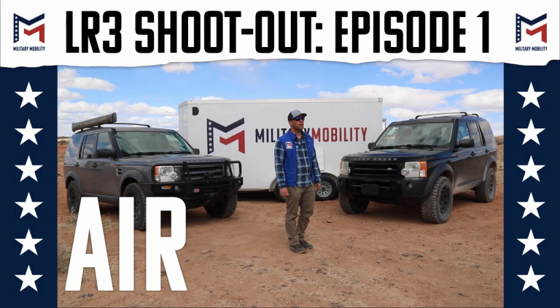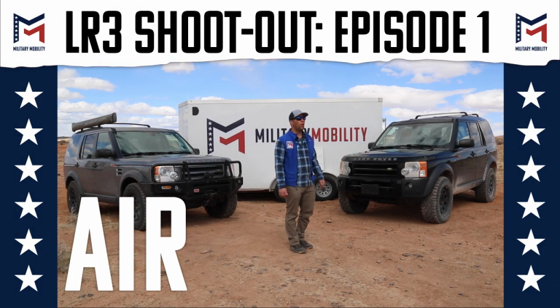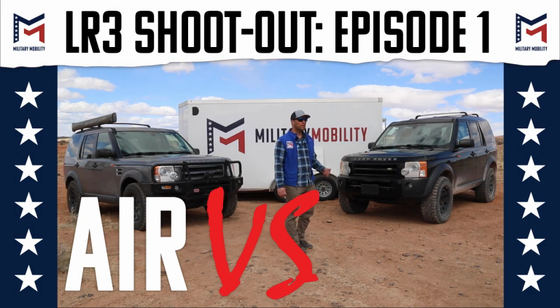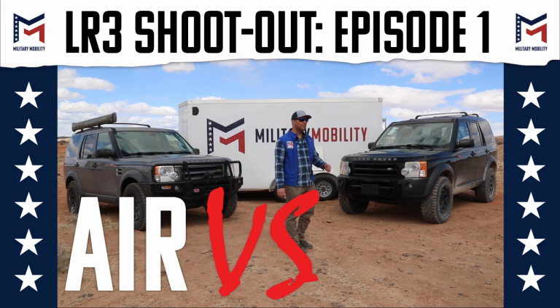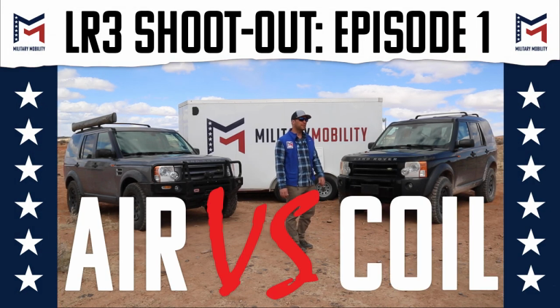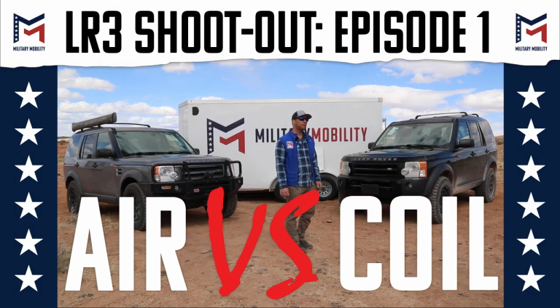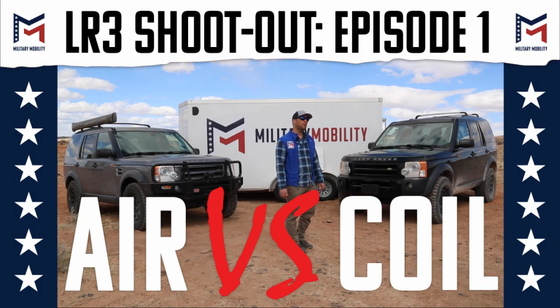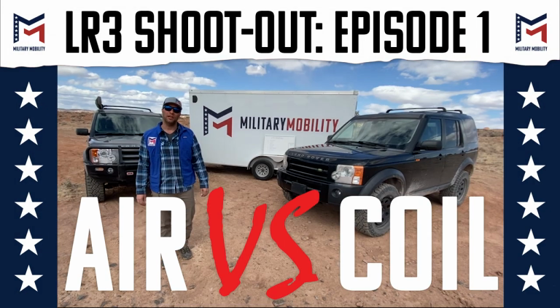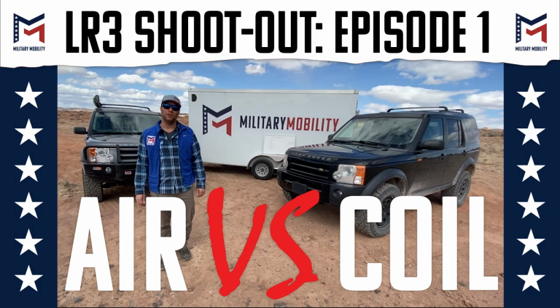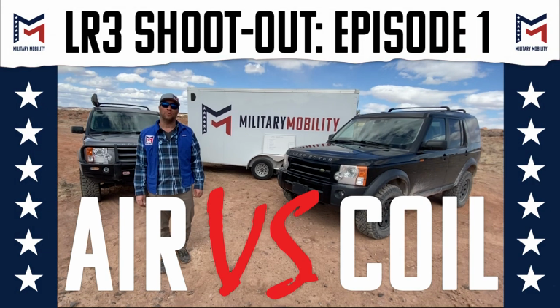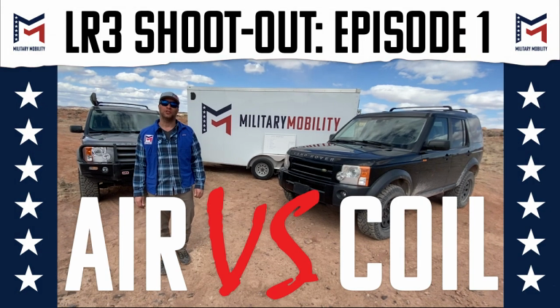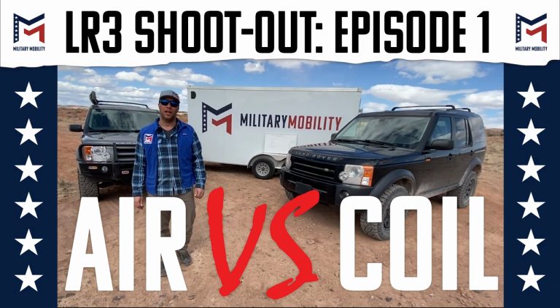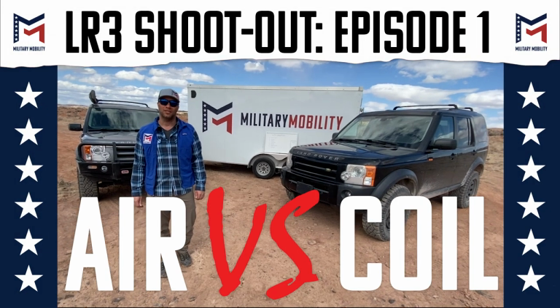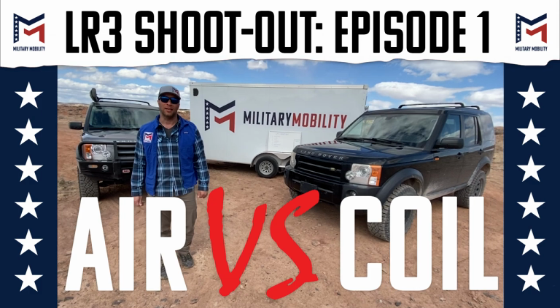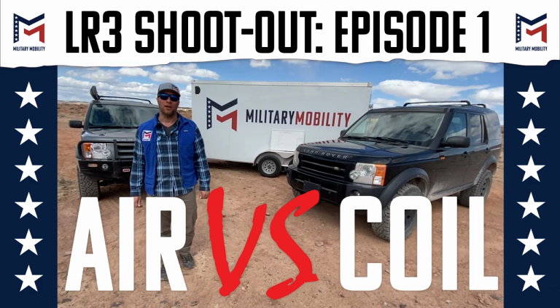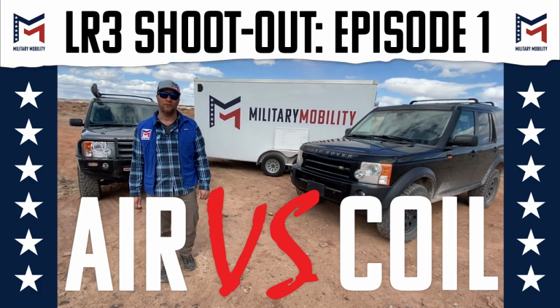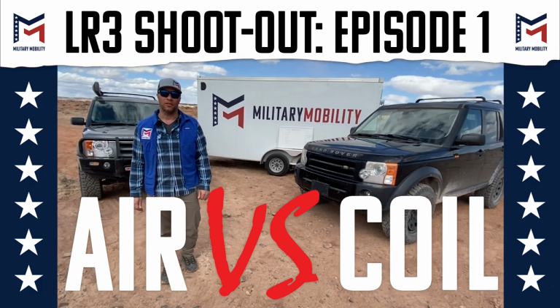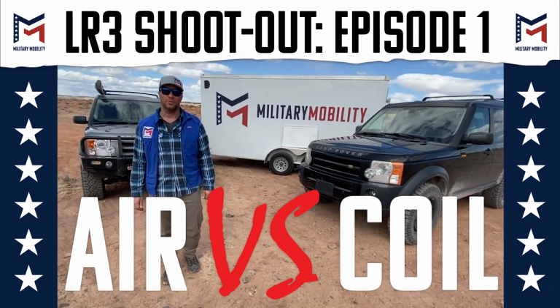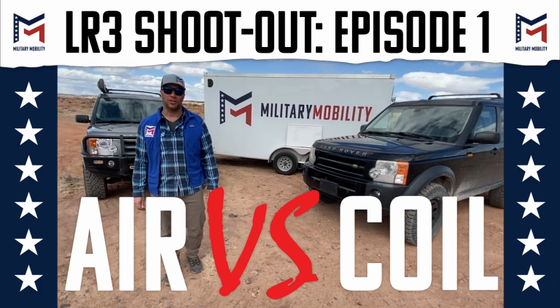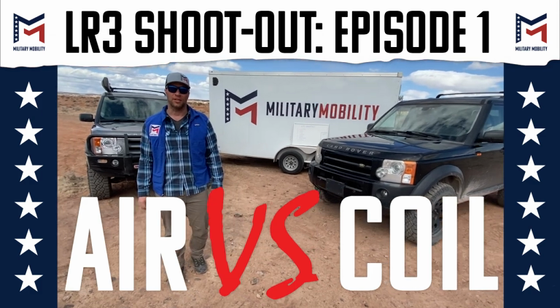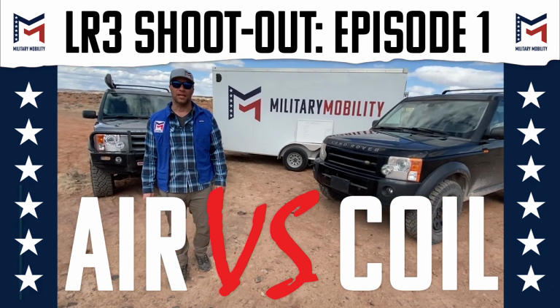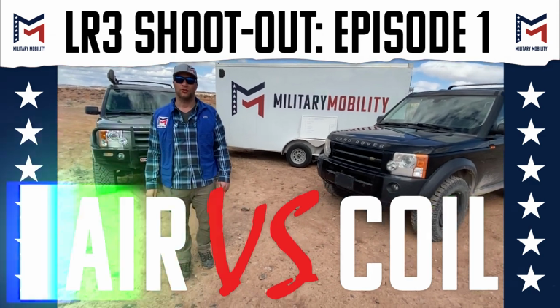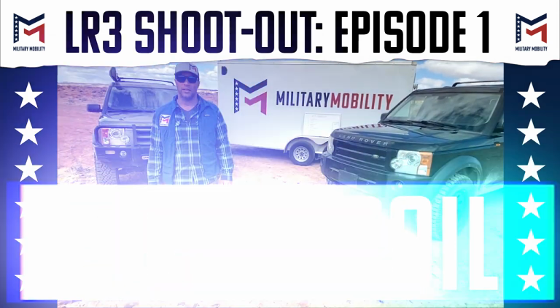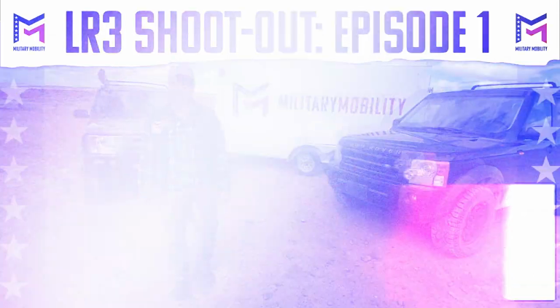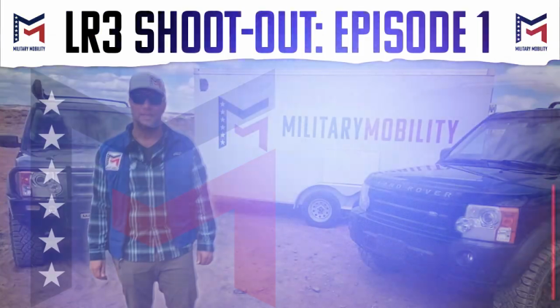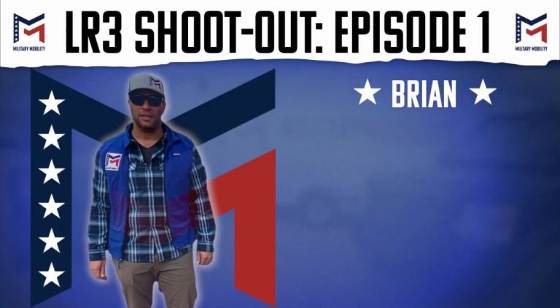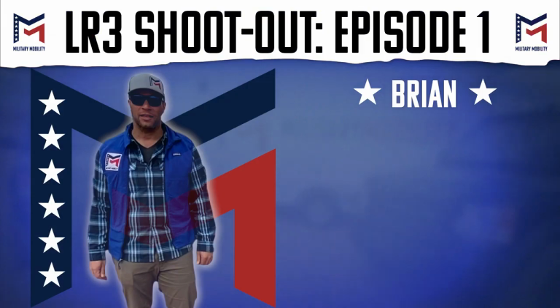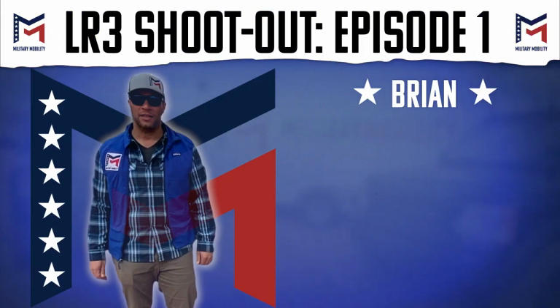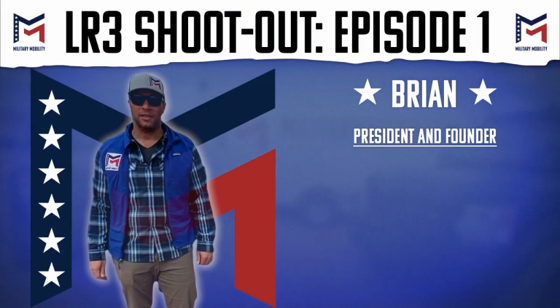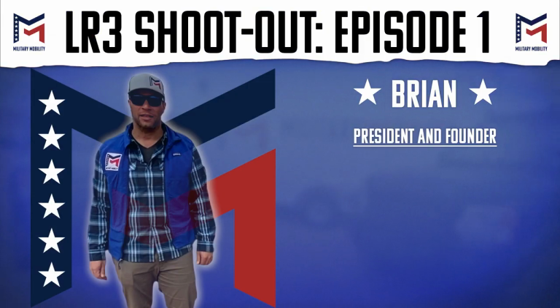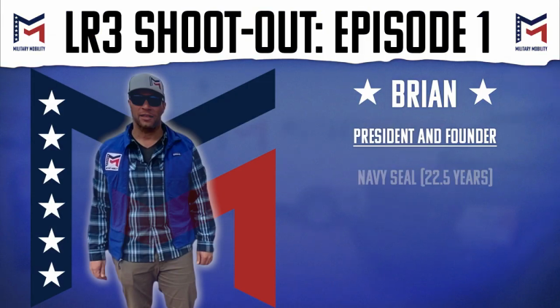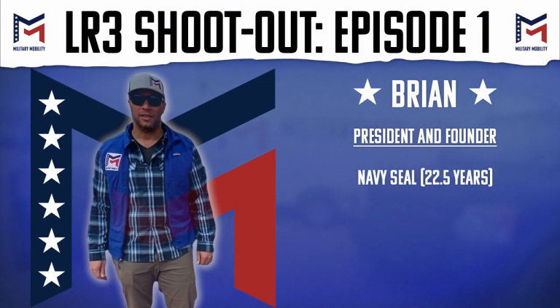Welcome to Military Mobility. We specialize in off-road expeditions and training. I'm Brian, President and Founder.